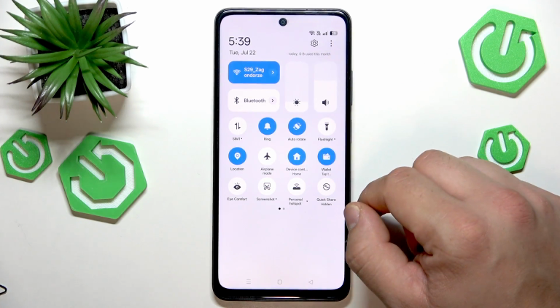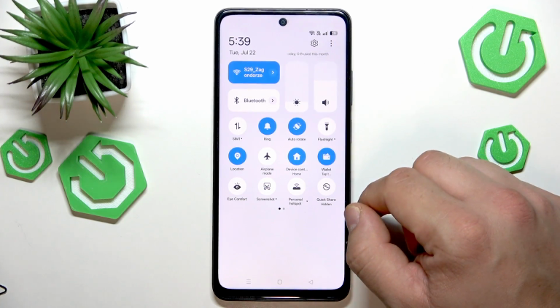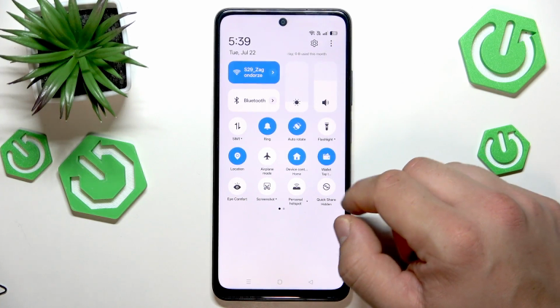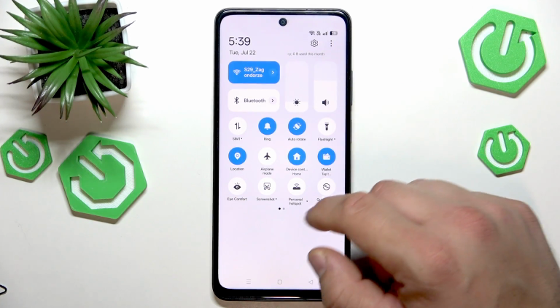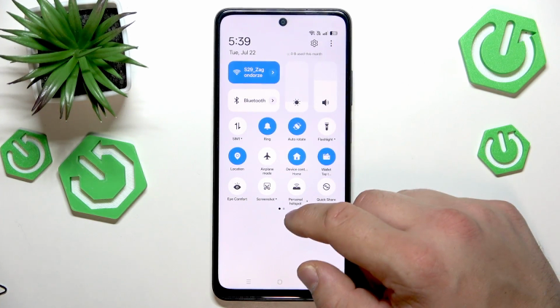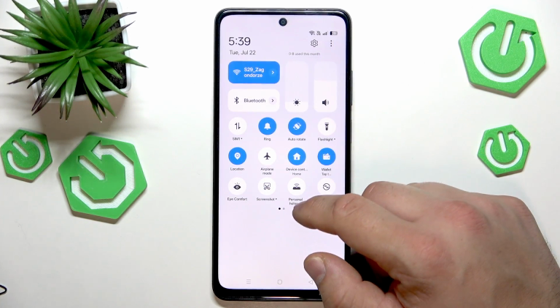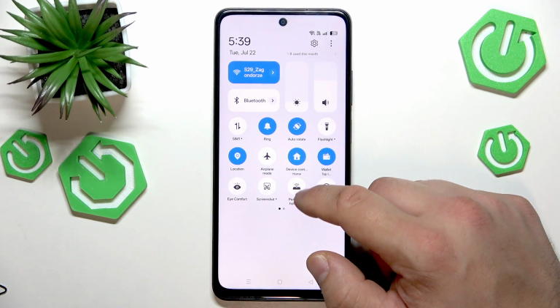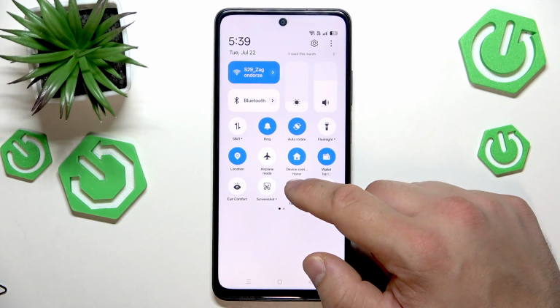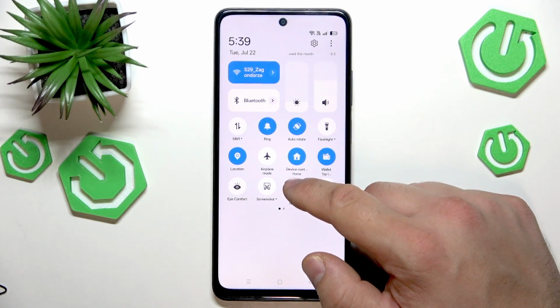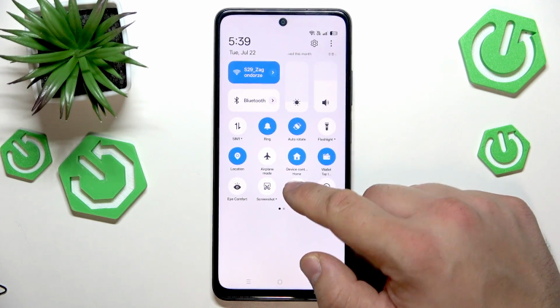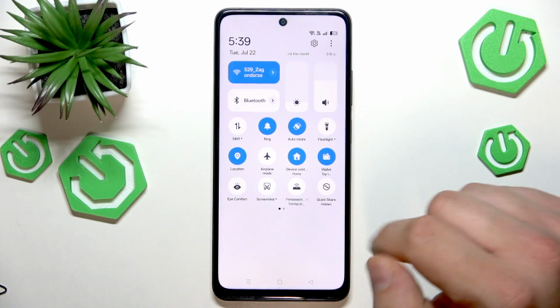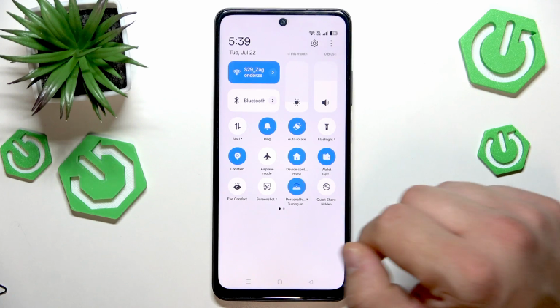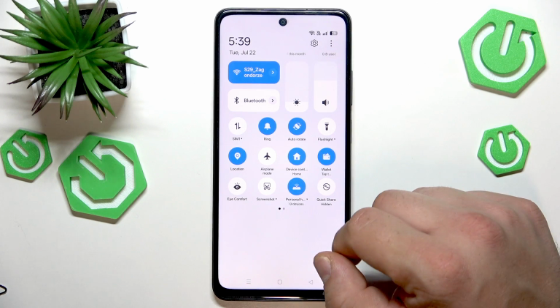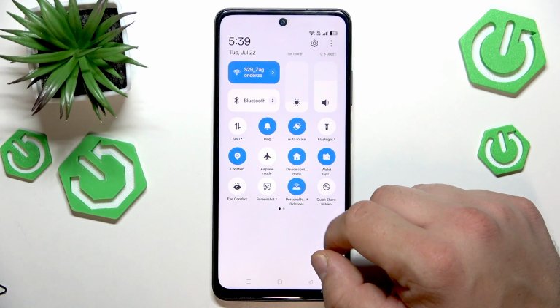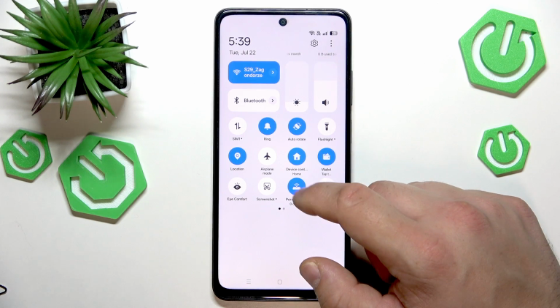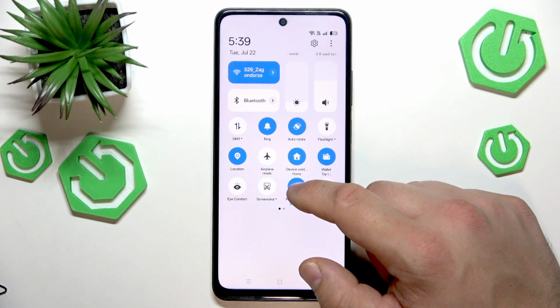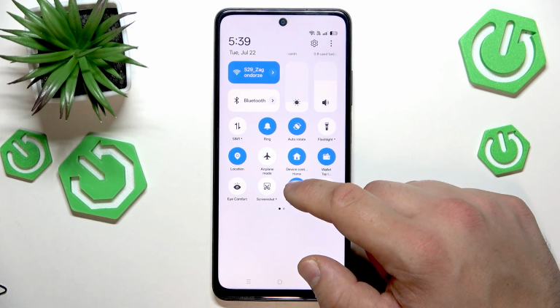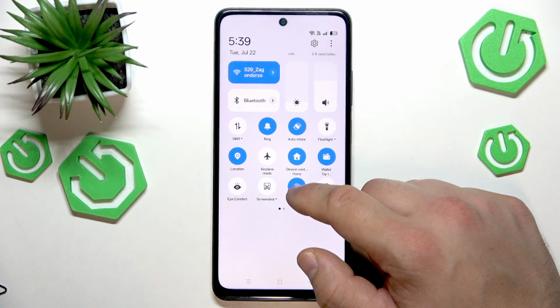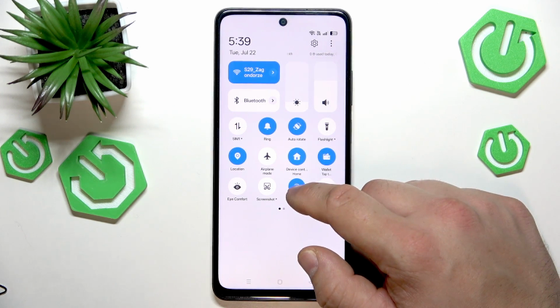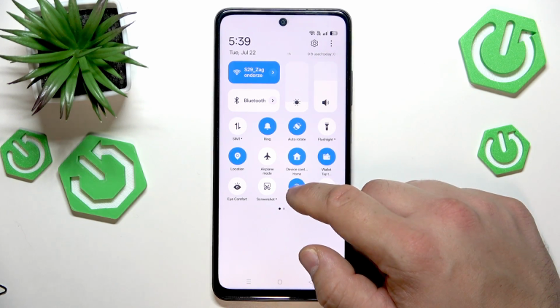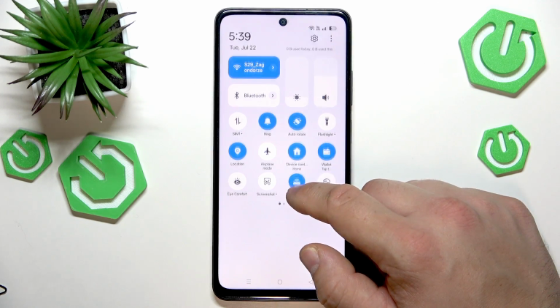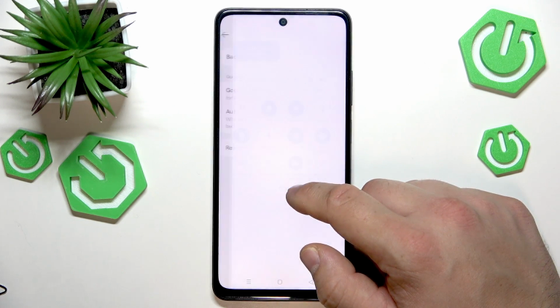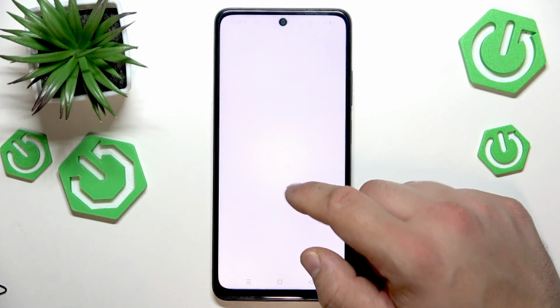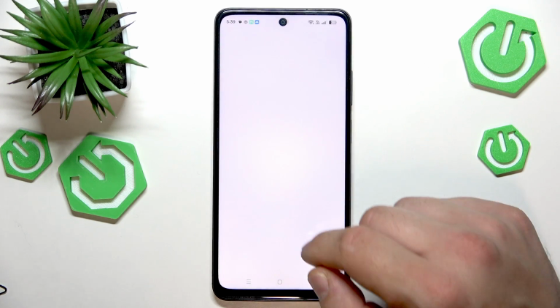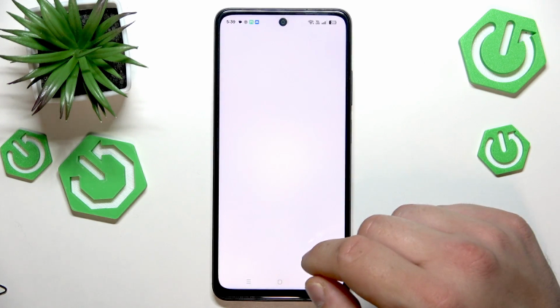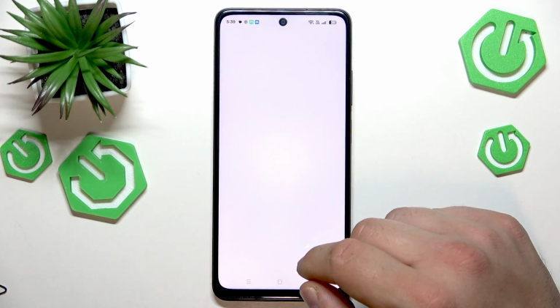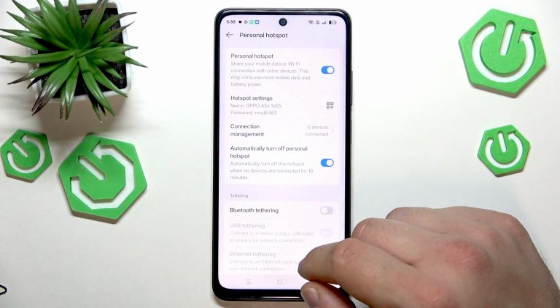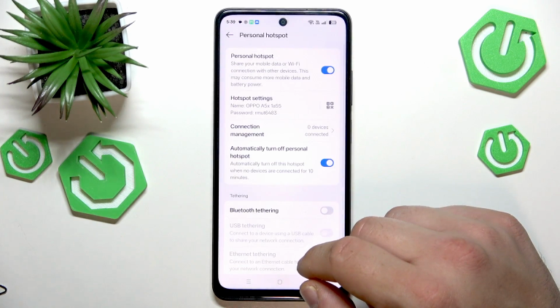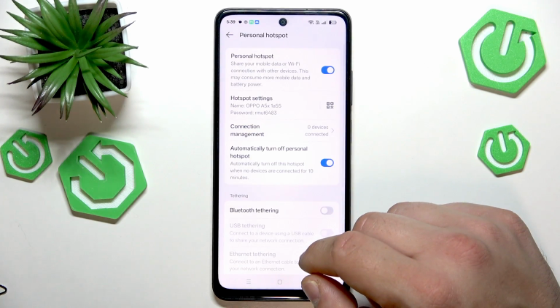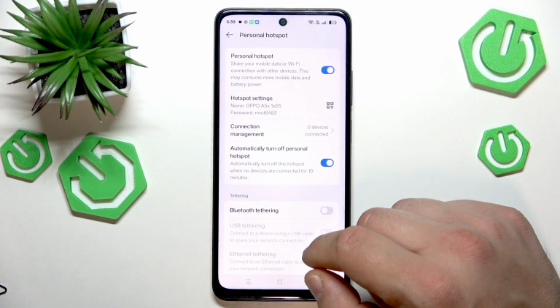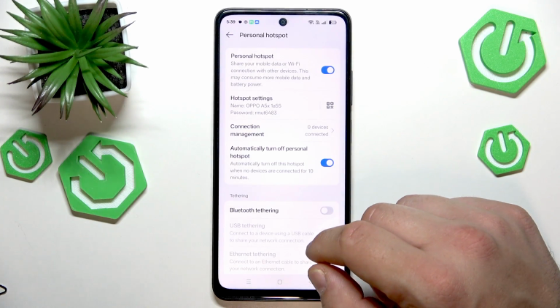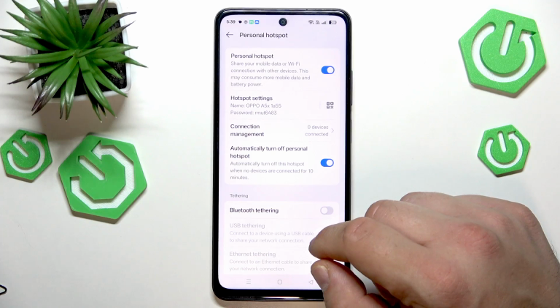Search for Personal Hotspot and tap on it. Now tap and hold to enter the Personal Hotspot settings.